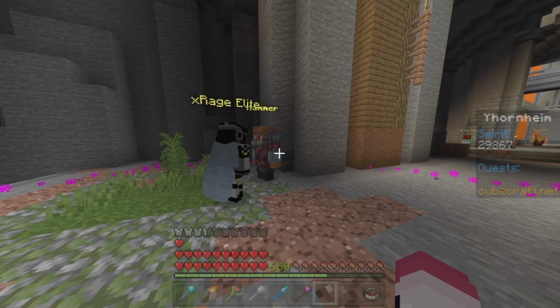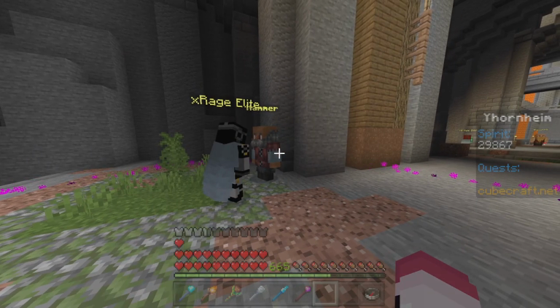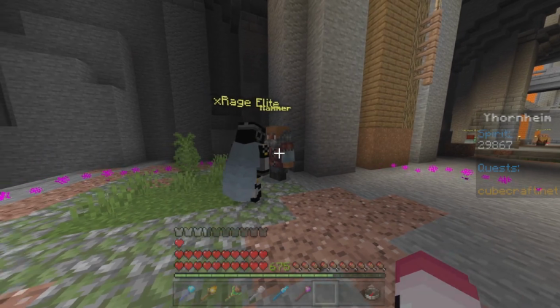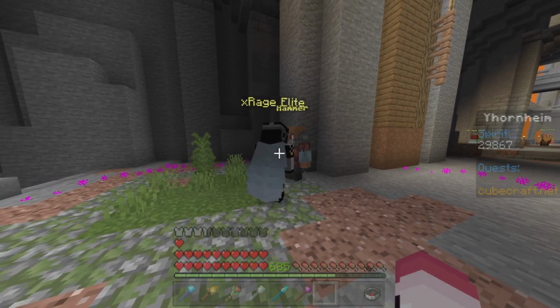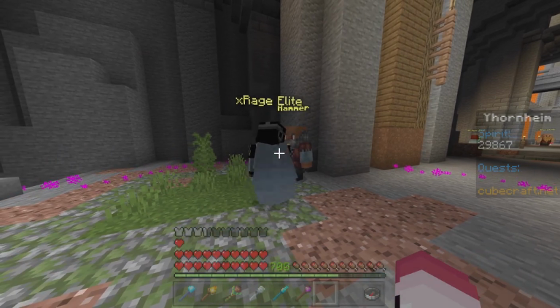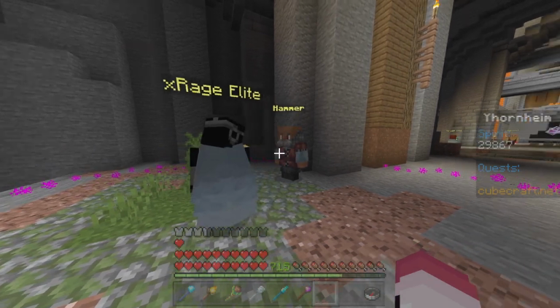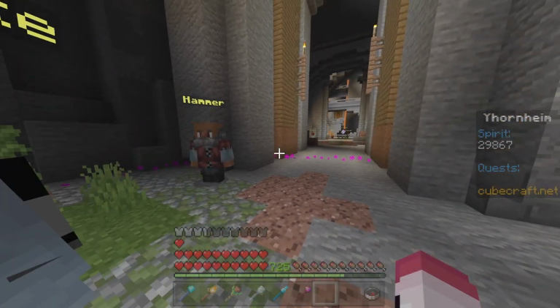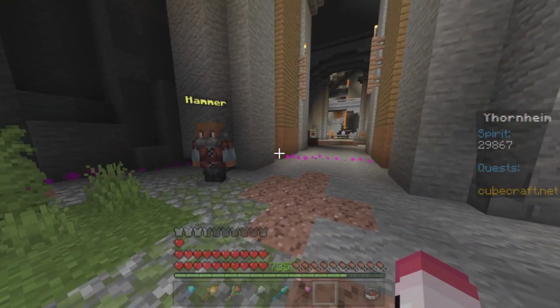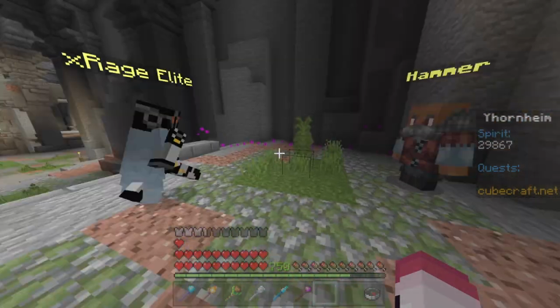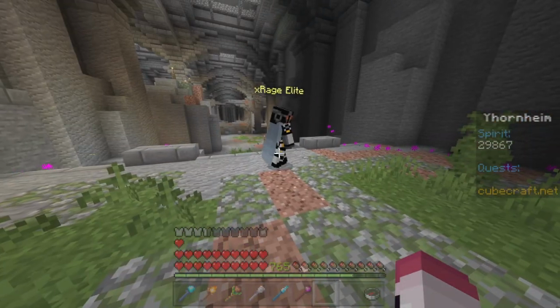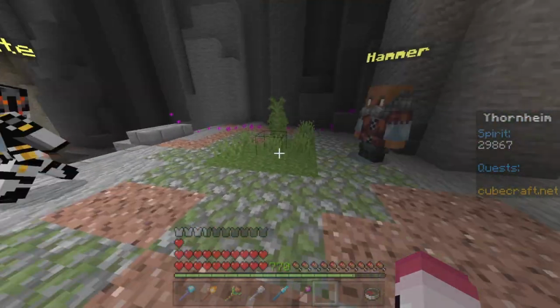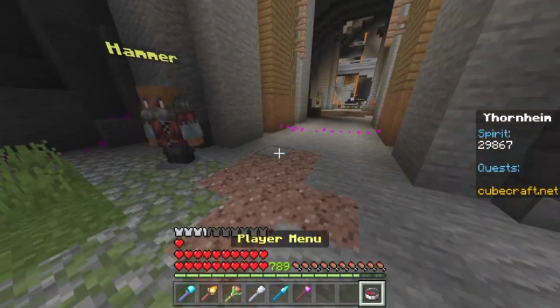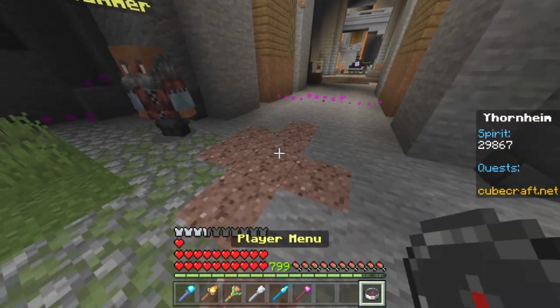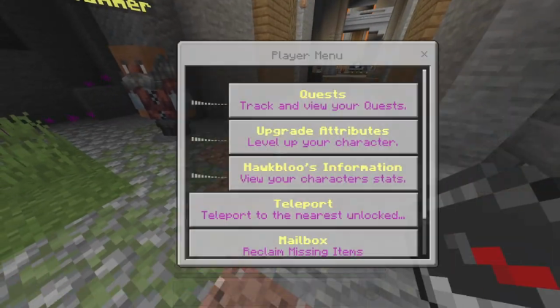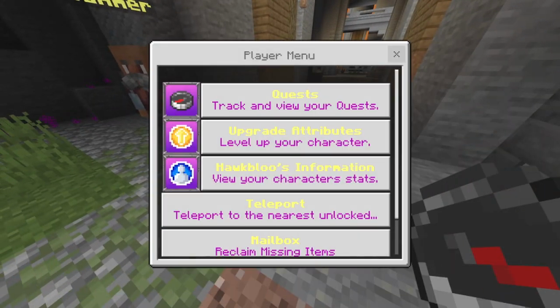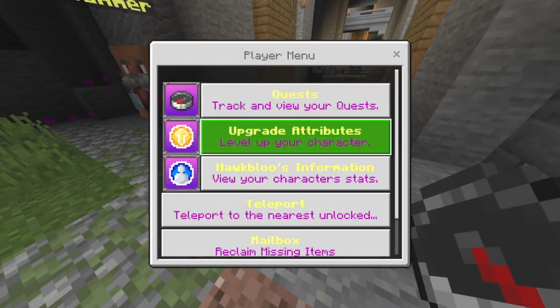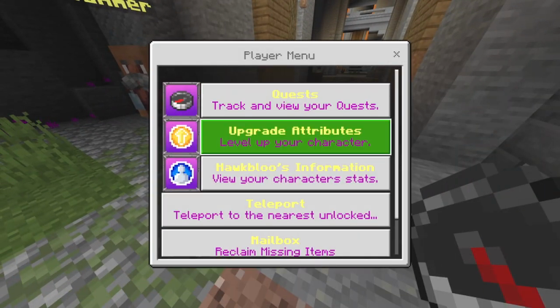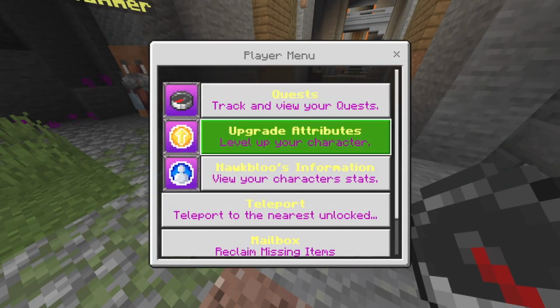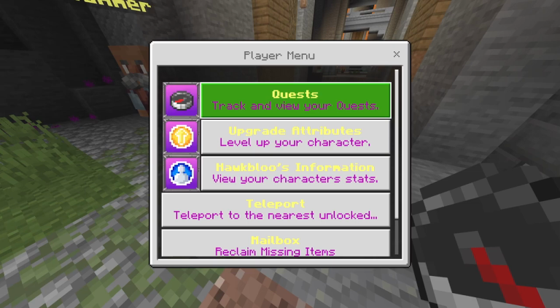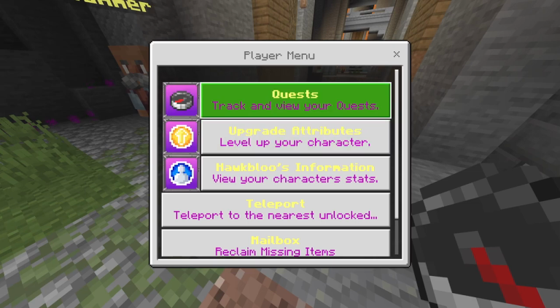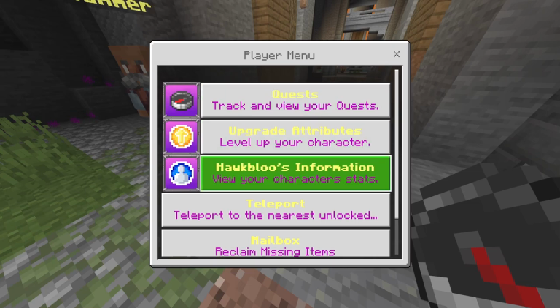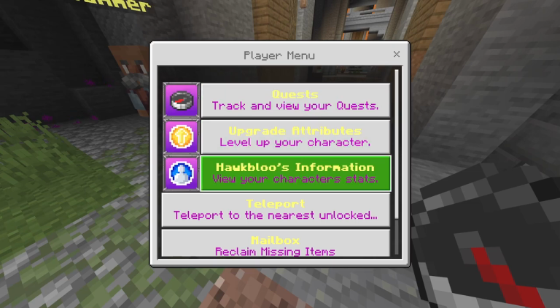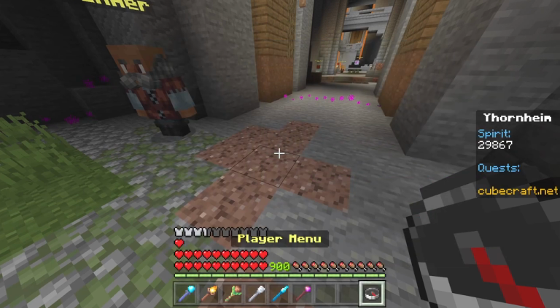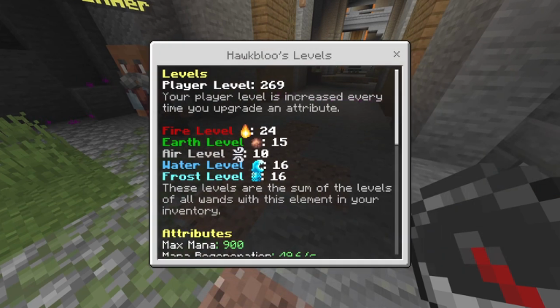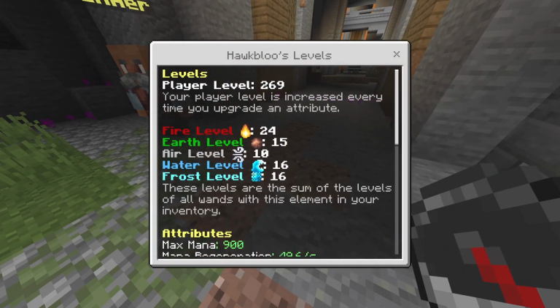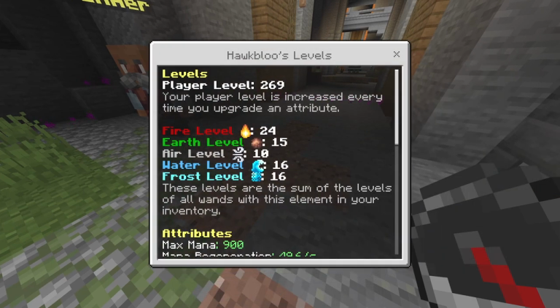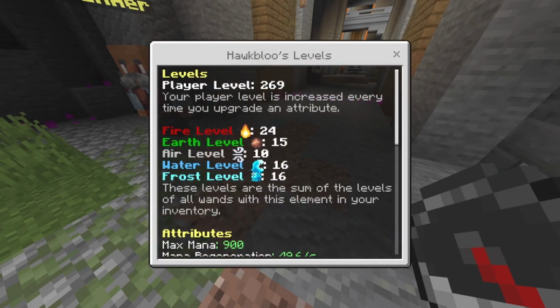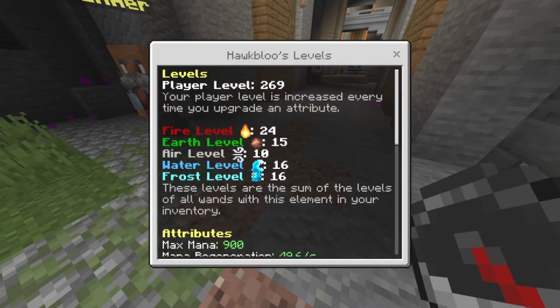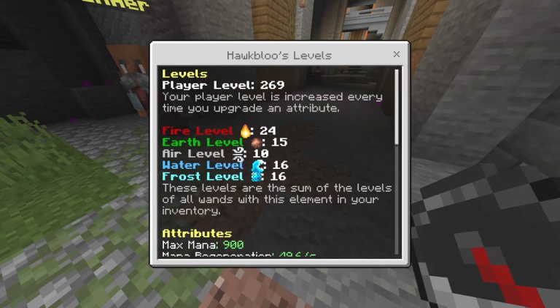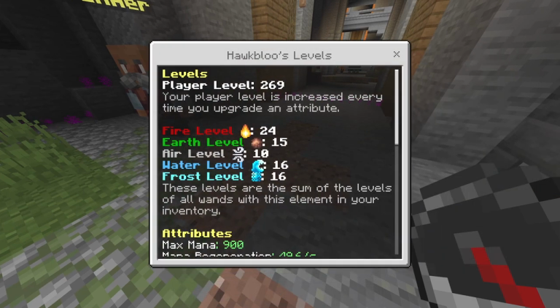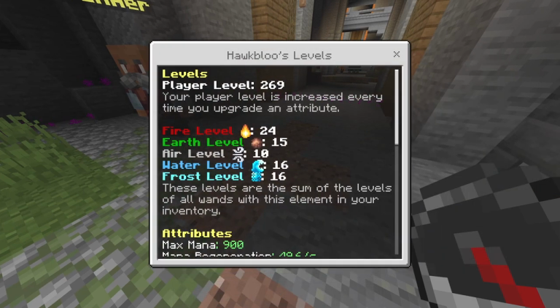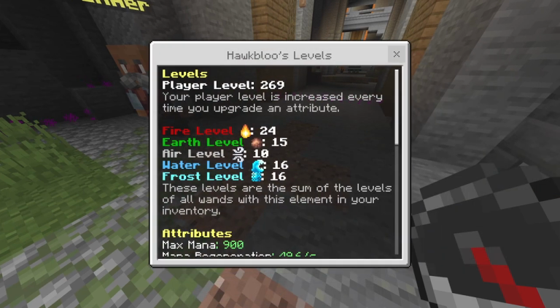You'll find a big corridor. This guy will actually stop you from going in. He'll tell you you need to be level 50. How do you hit level 50? Well, you open up your attributes here, and you will see your information. I'm level 269.